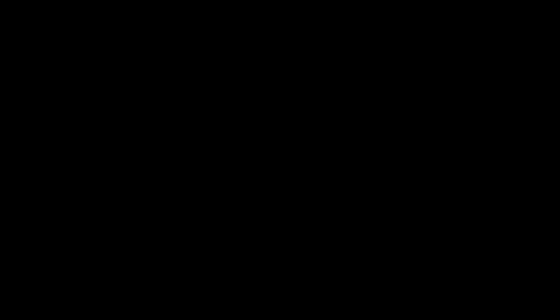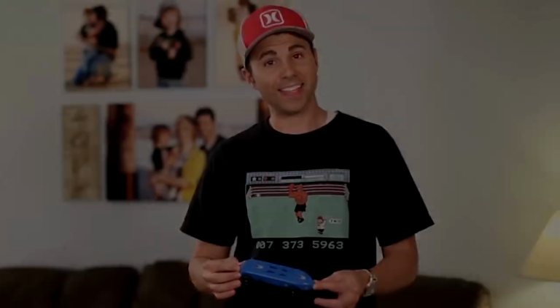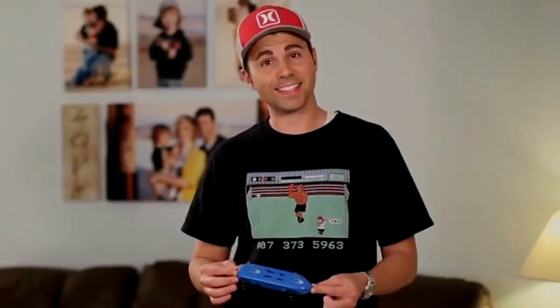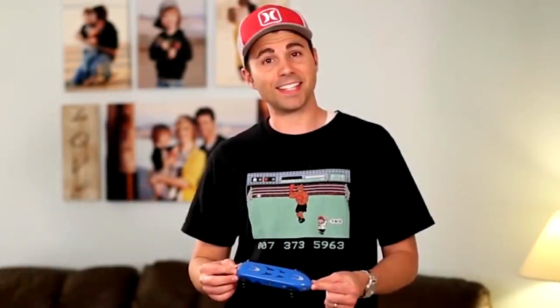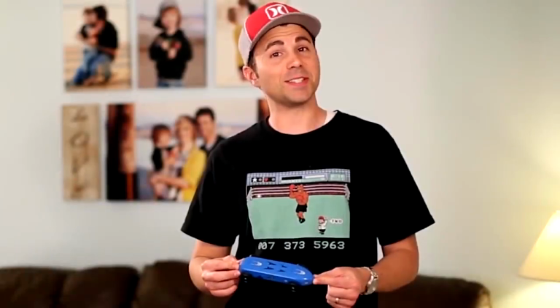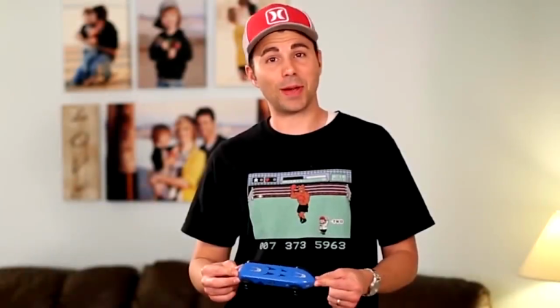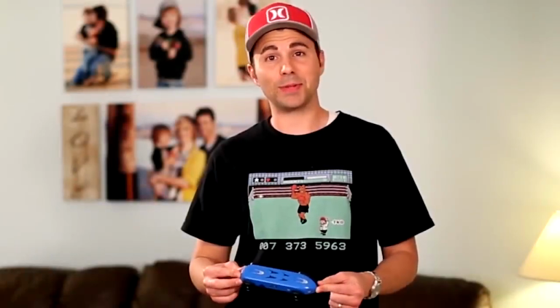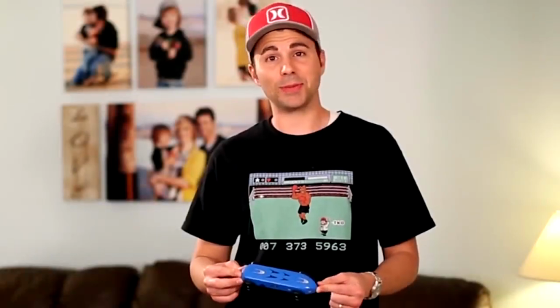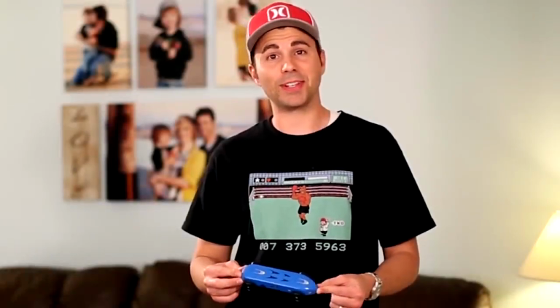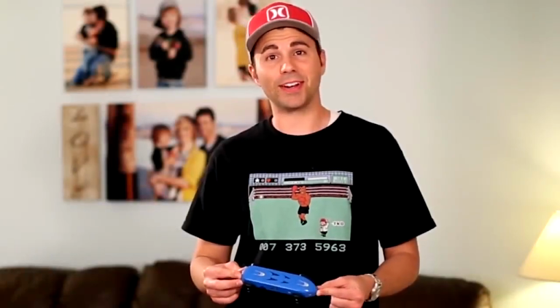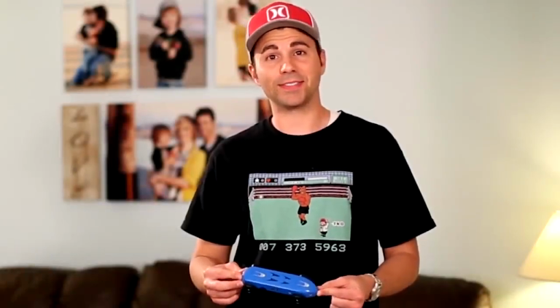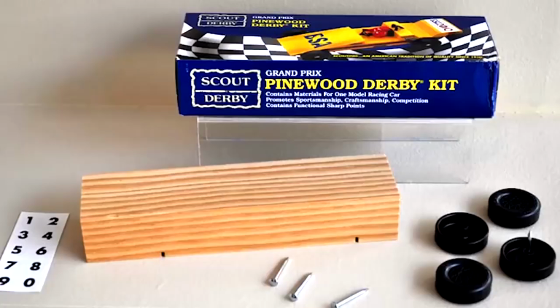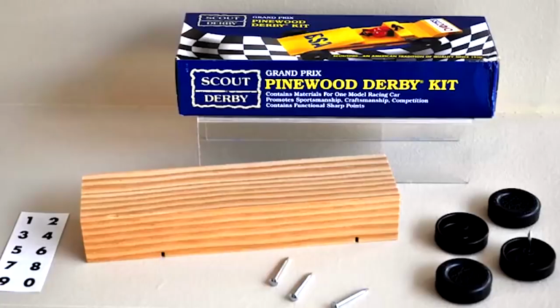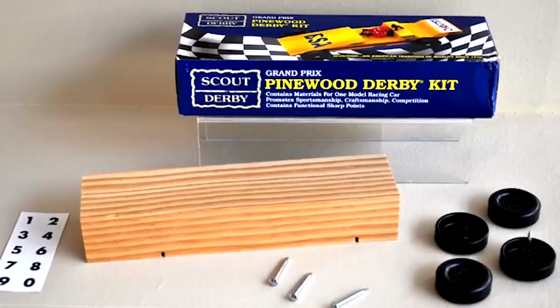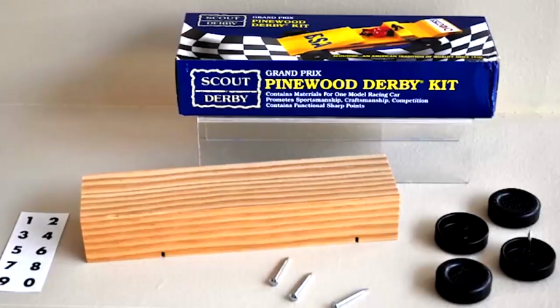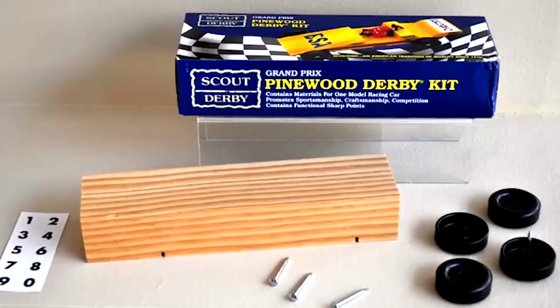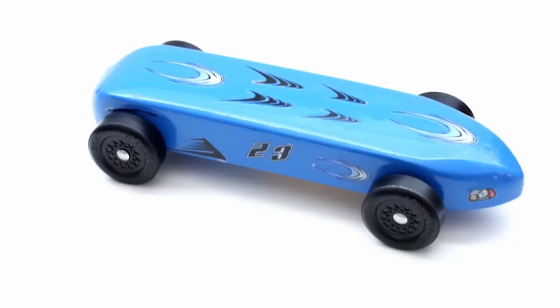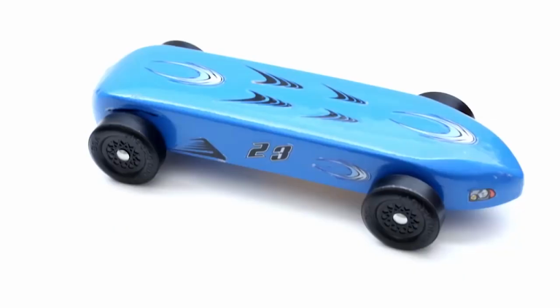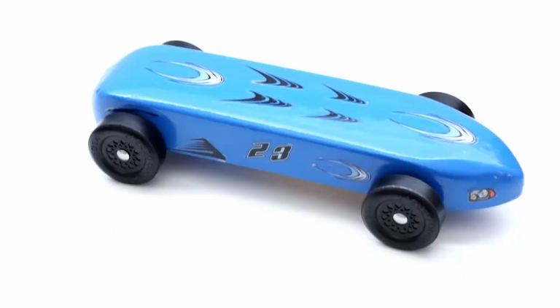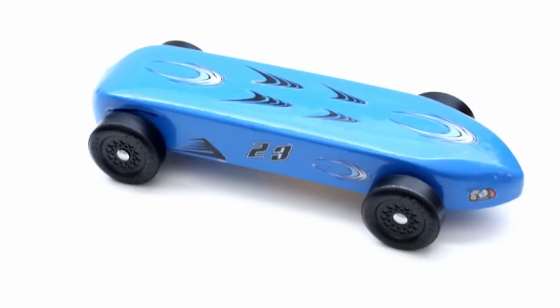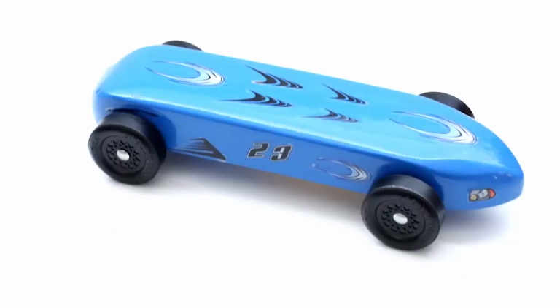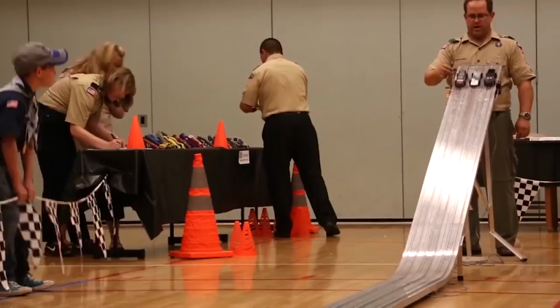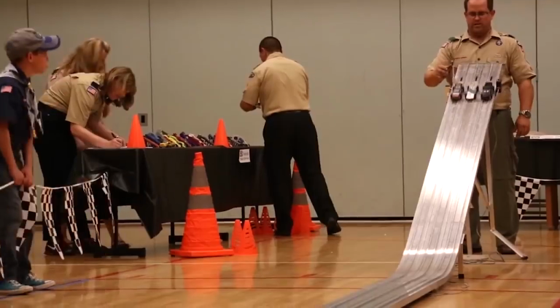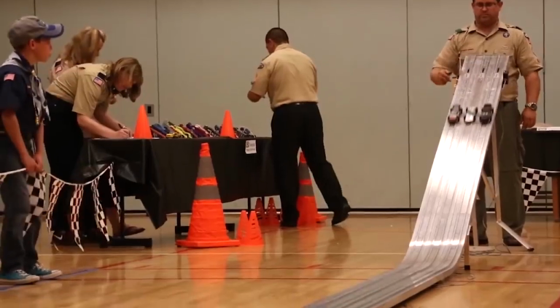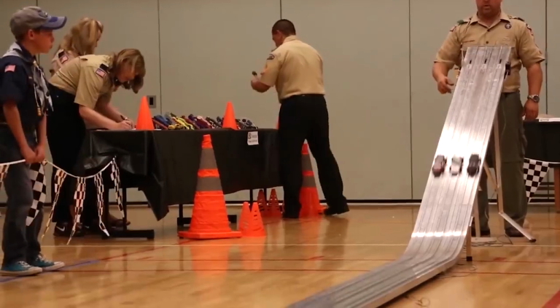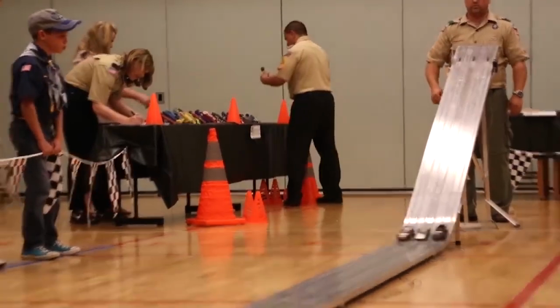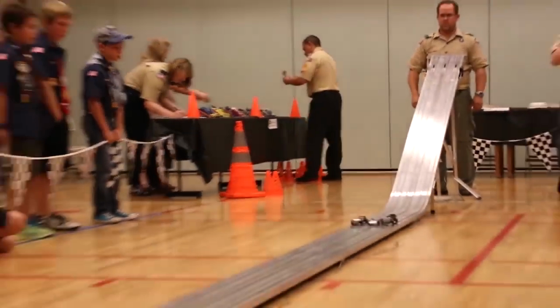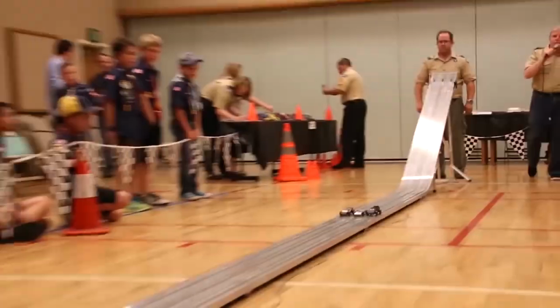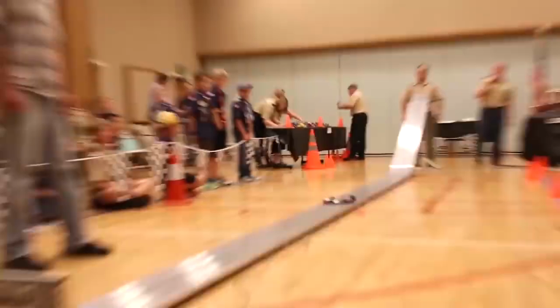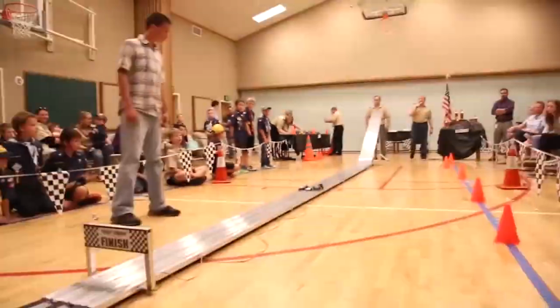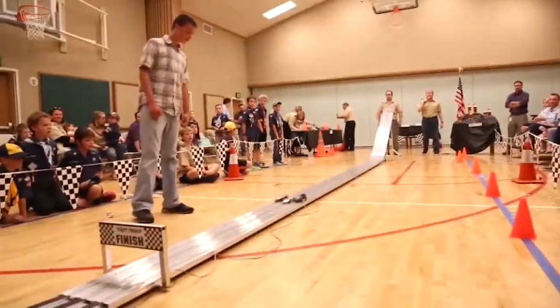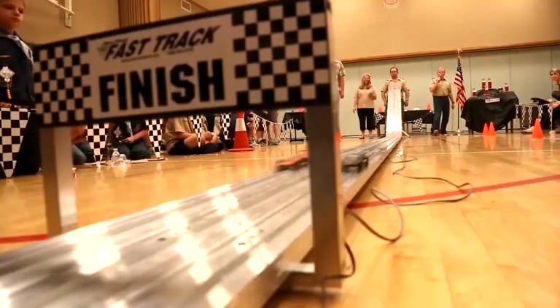This is a Pinewood Derby car. It comes in a kit, then you build it and put it together, and then it uses gravity to go down a track.